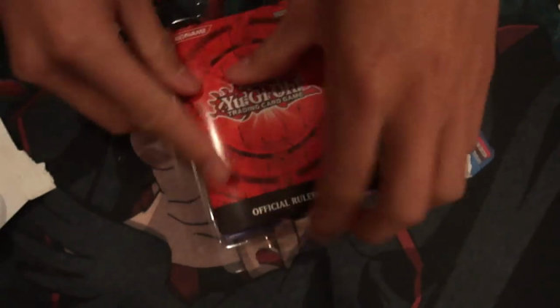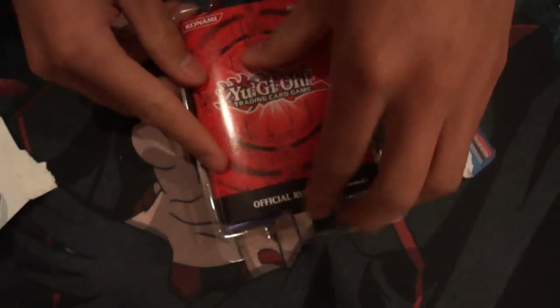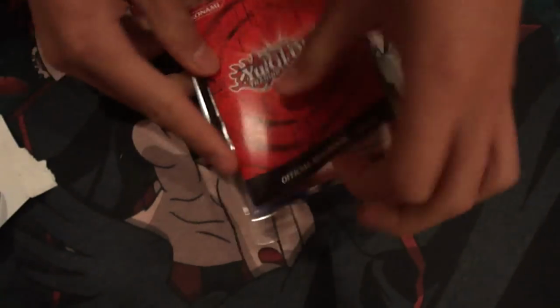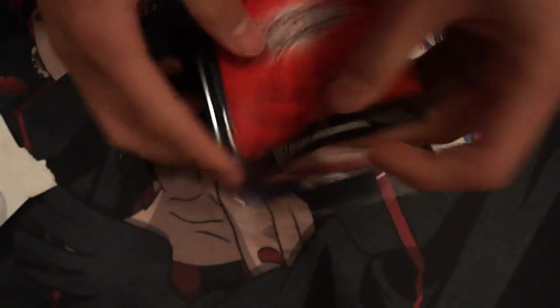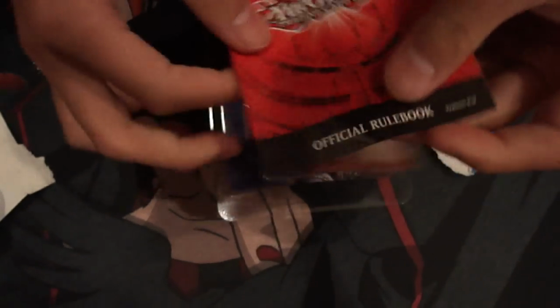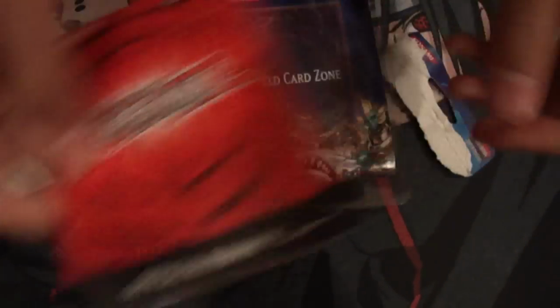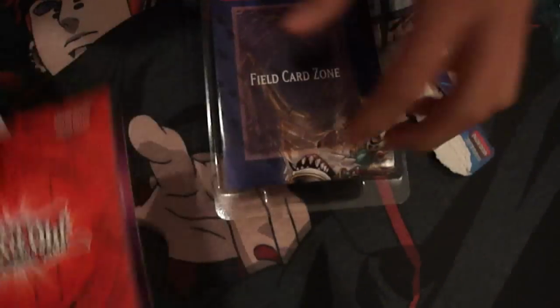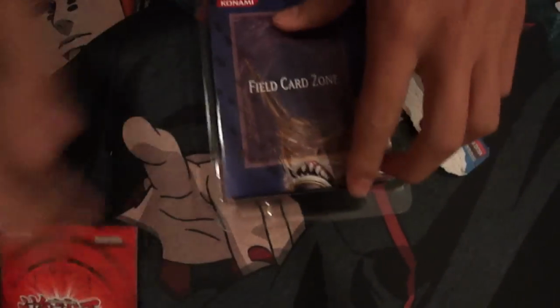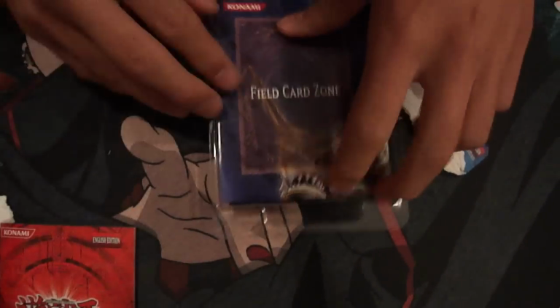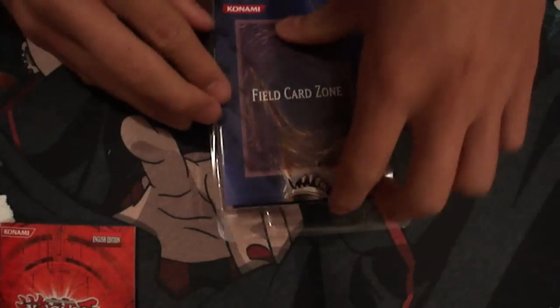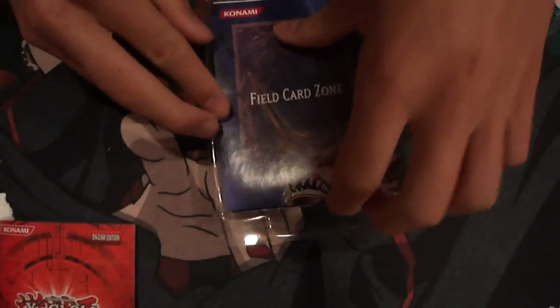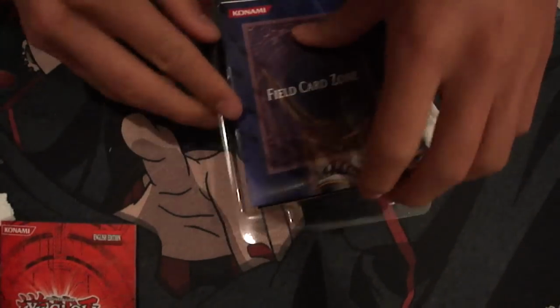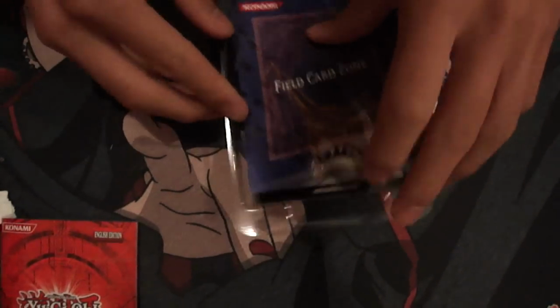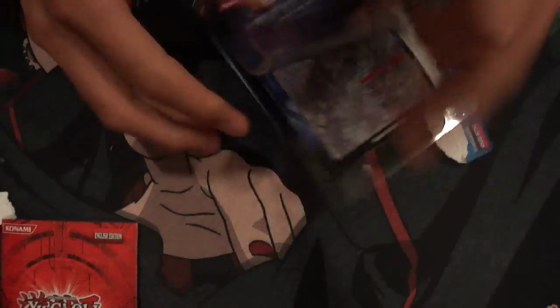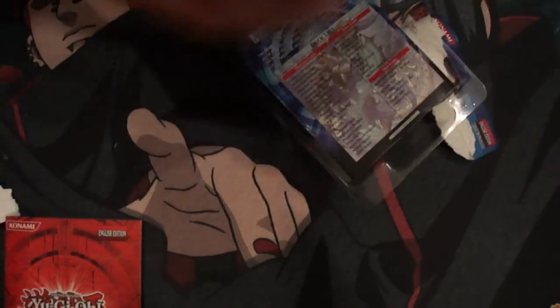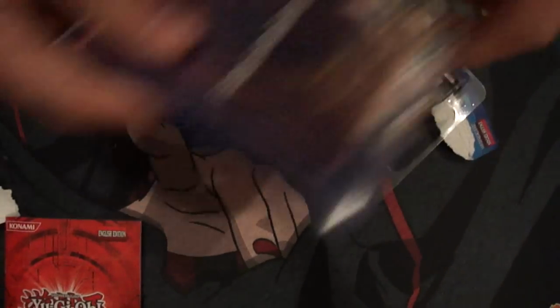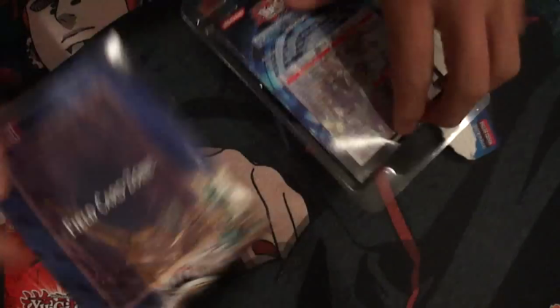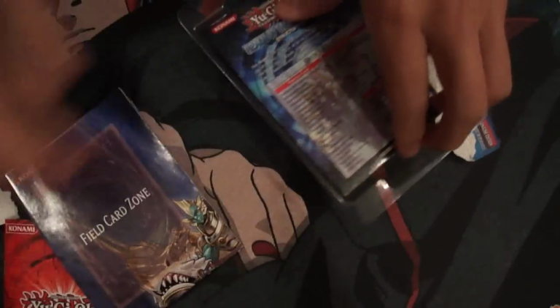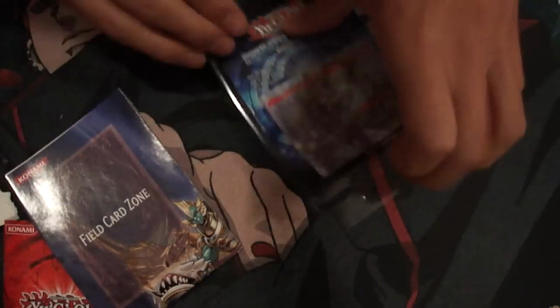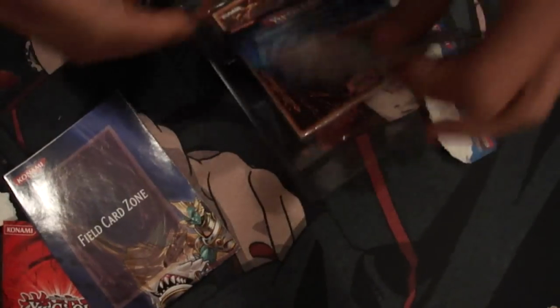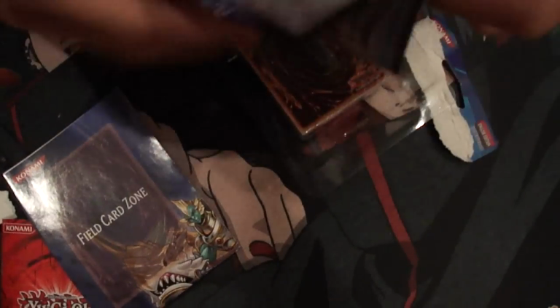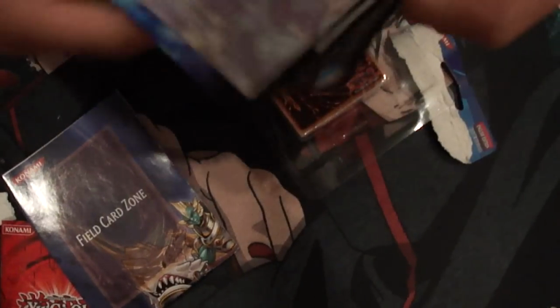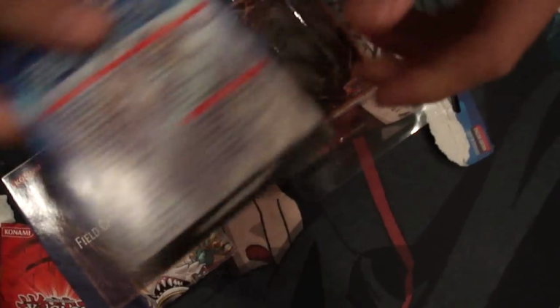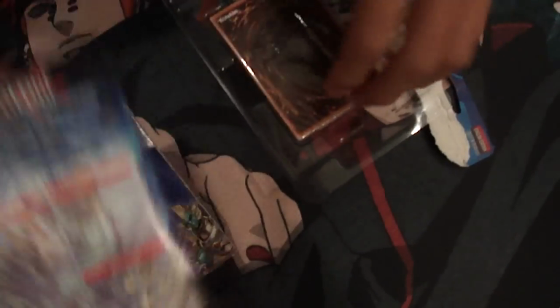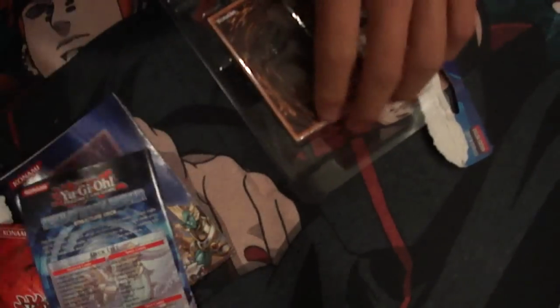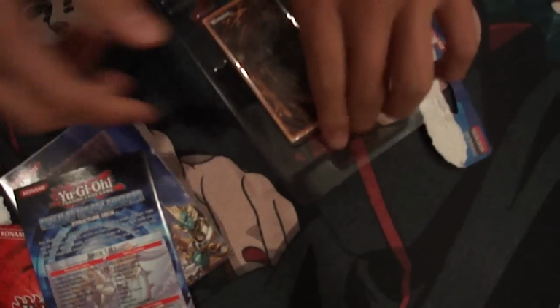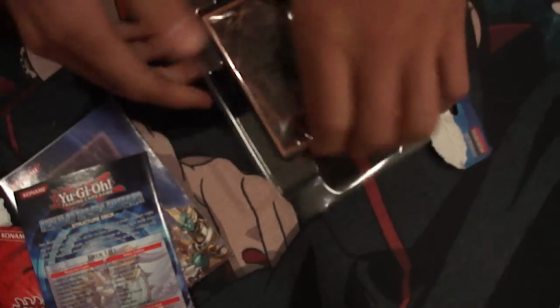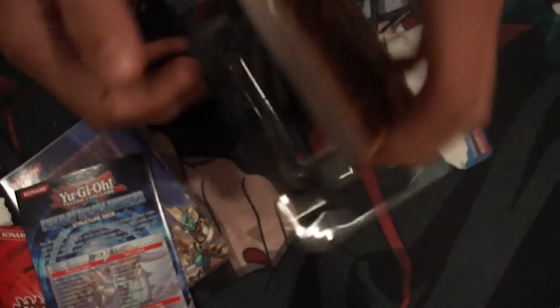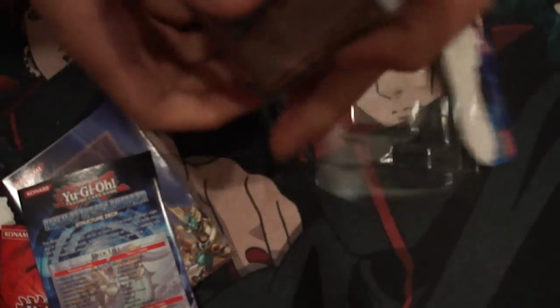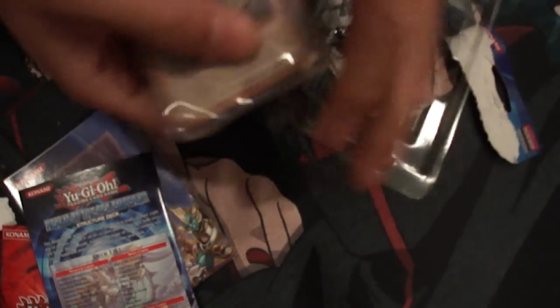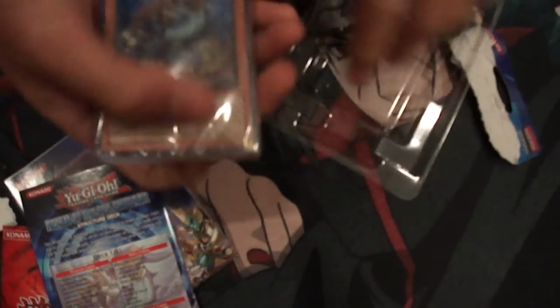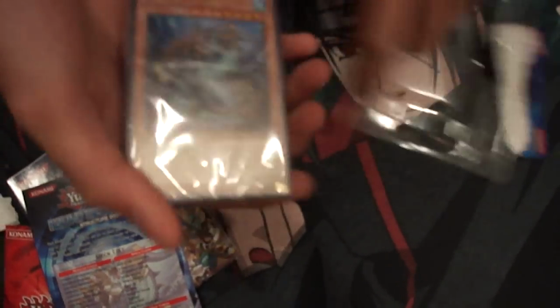Inside we have the rule book, paper map, guide, and the deck.